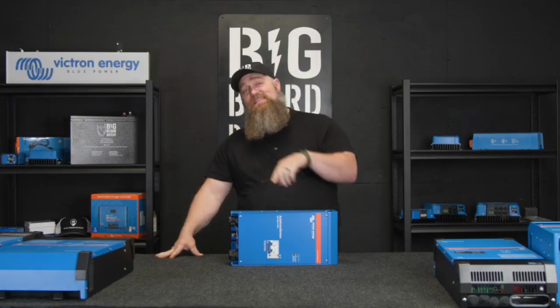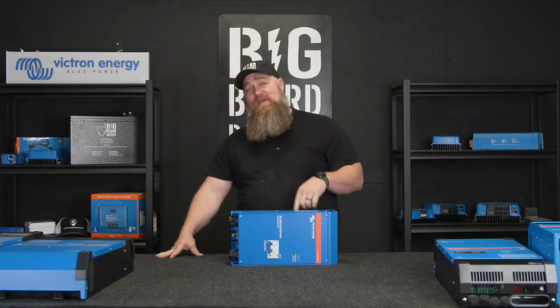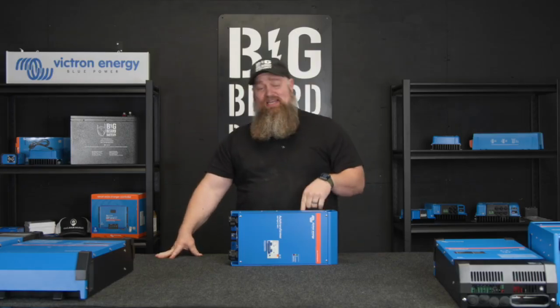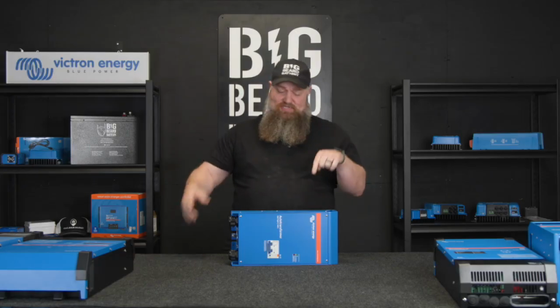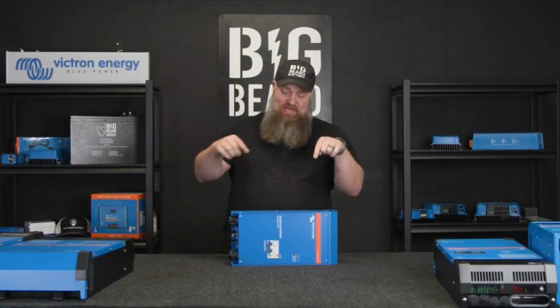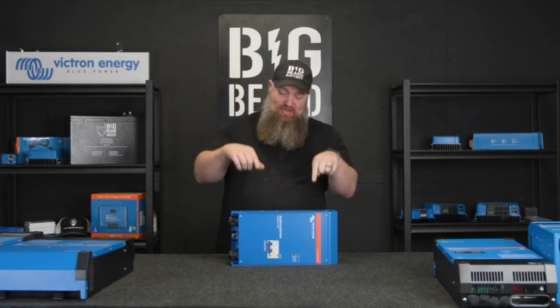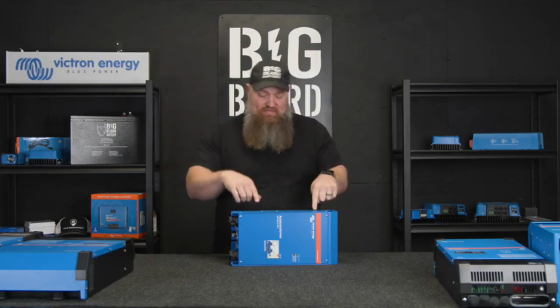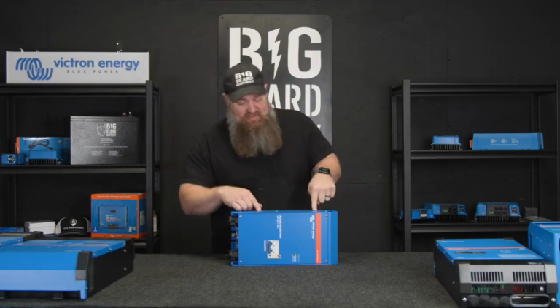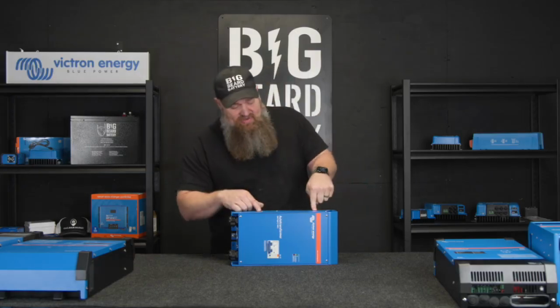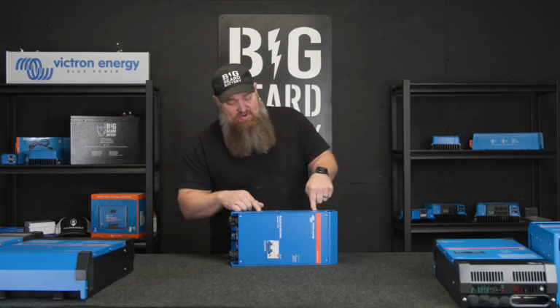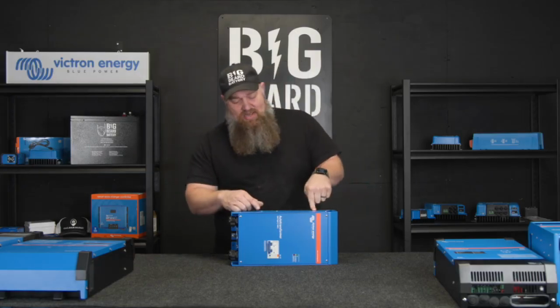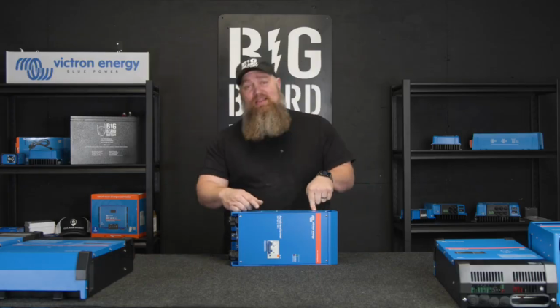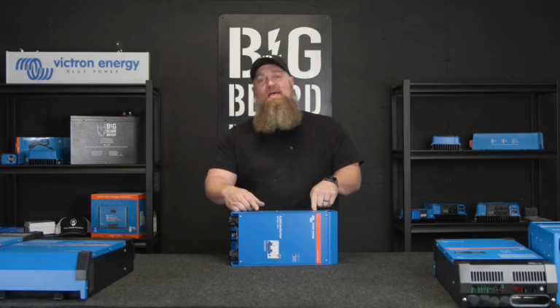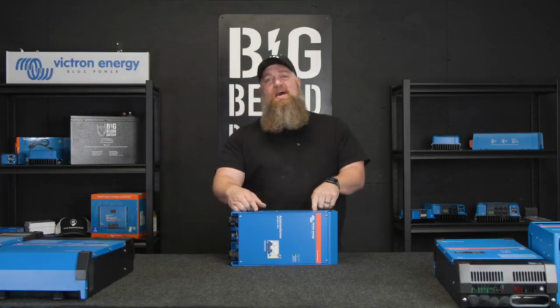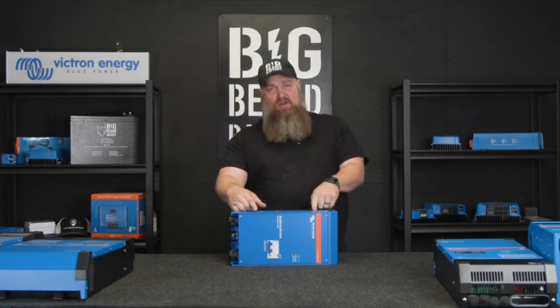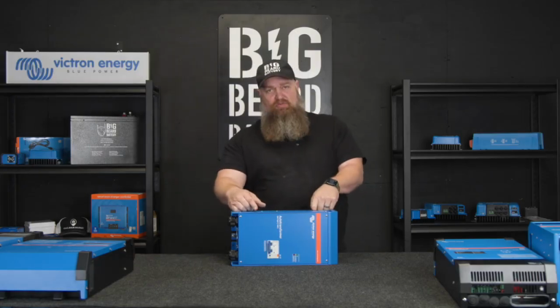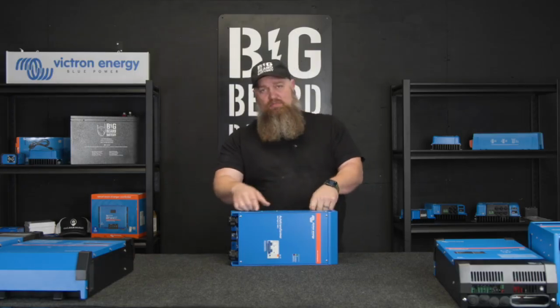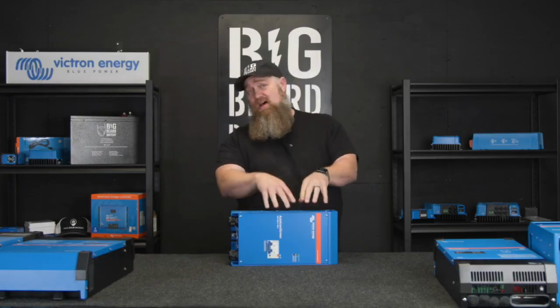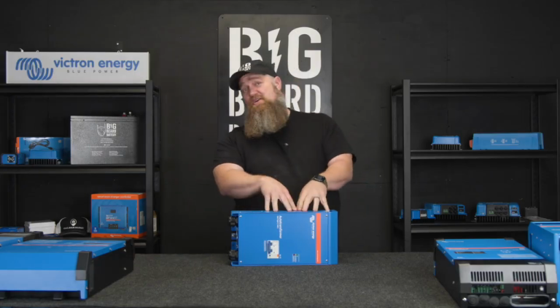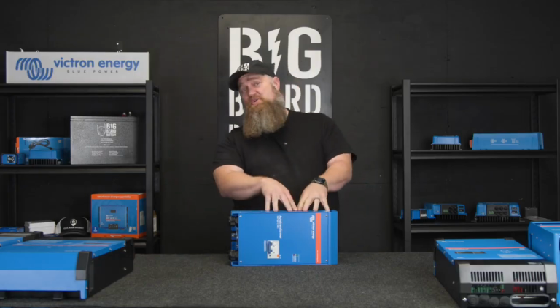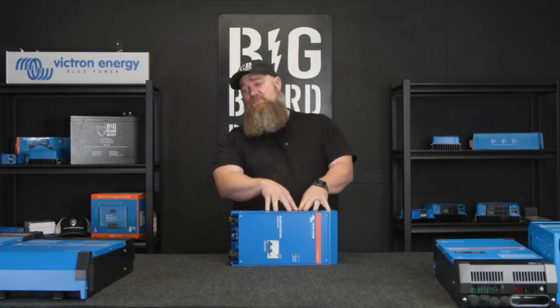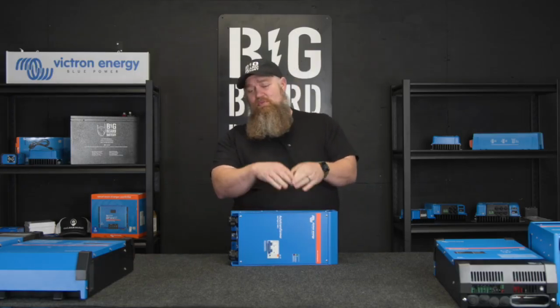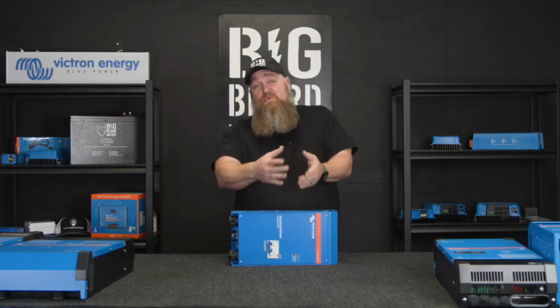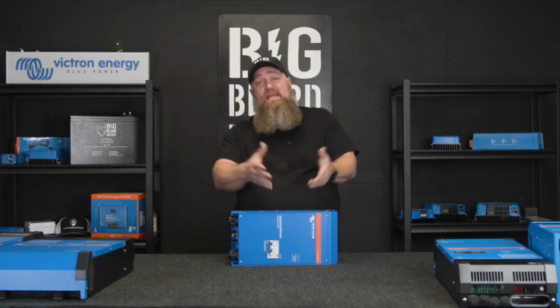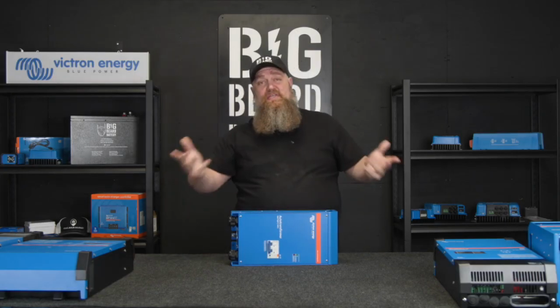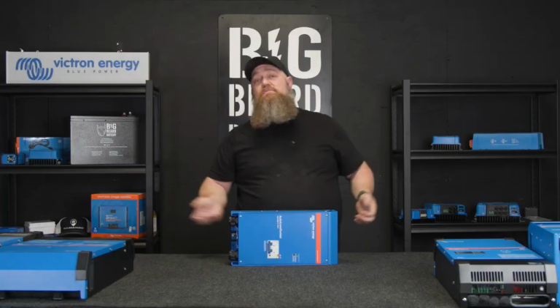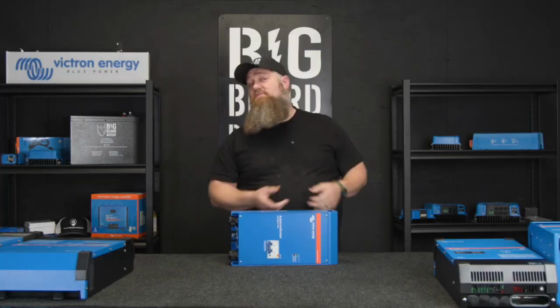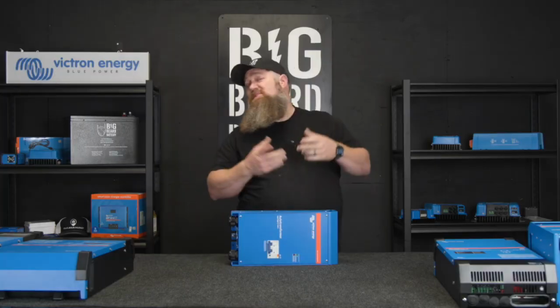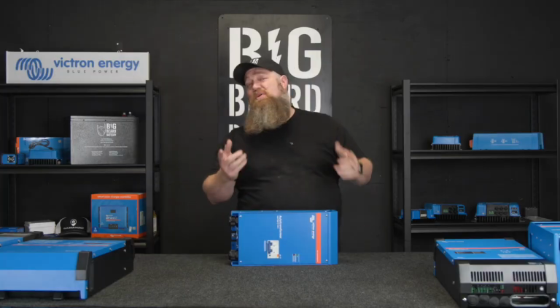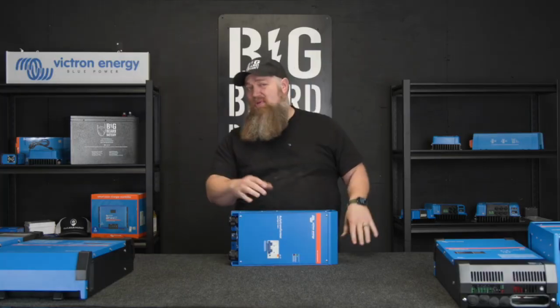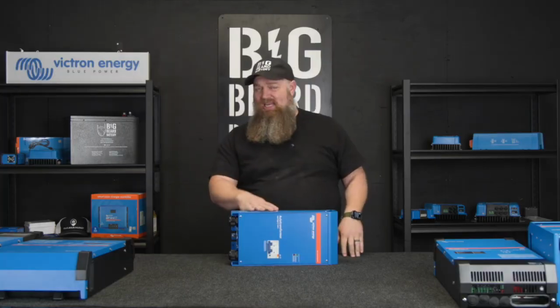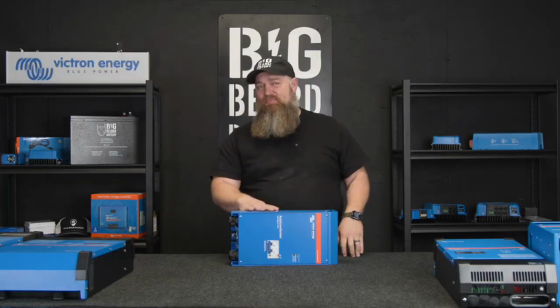This week, let's cover the Victron Autoformer — also called the Auto Transformer. What is it, and when do we need it?